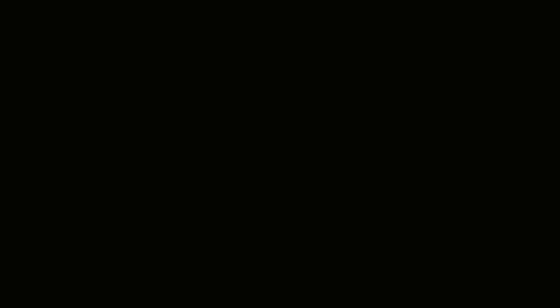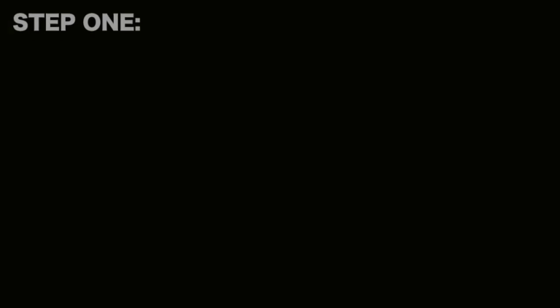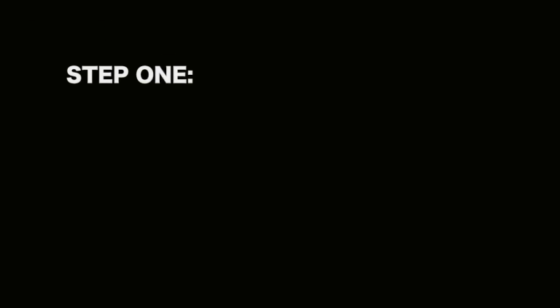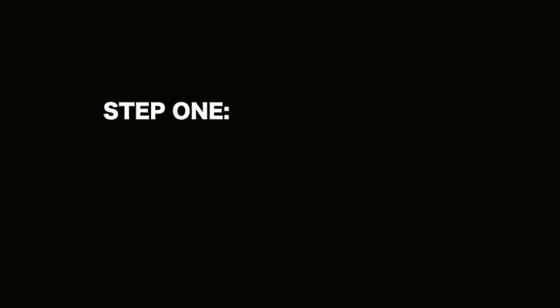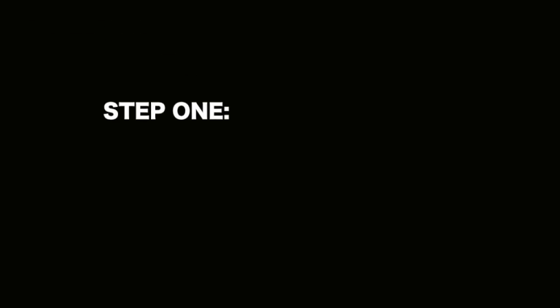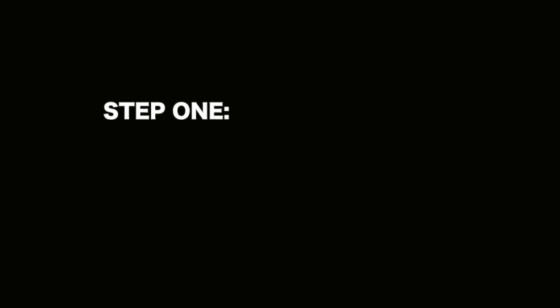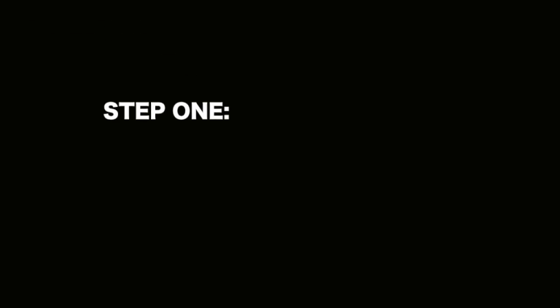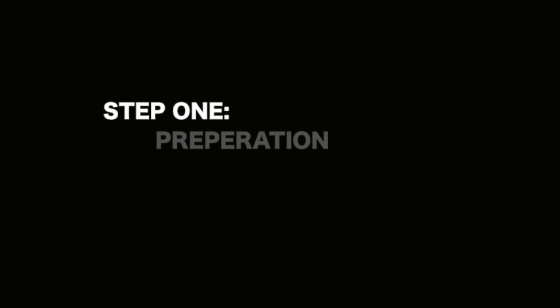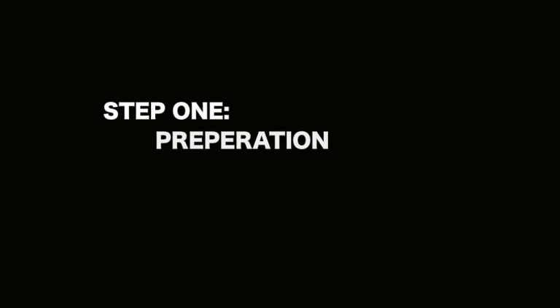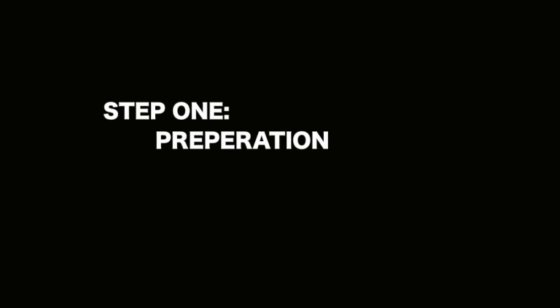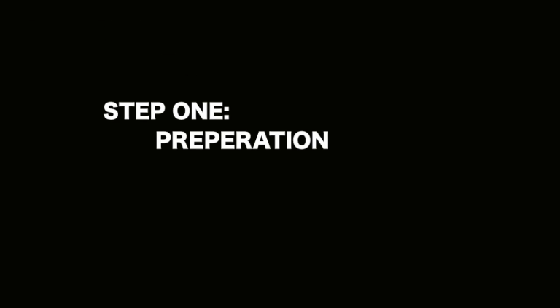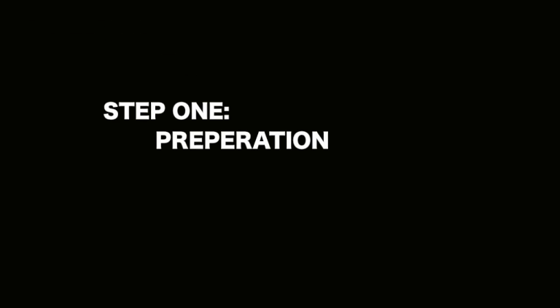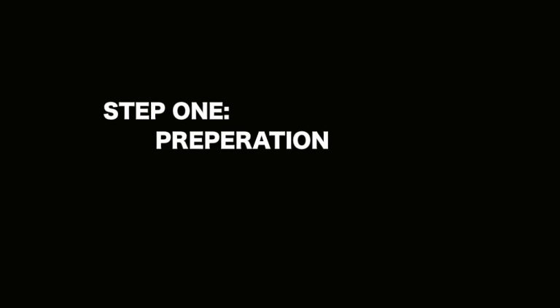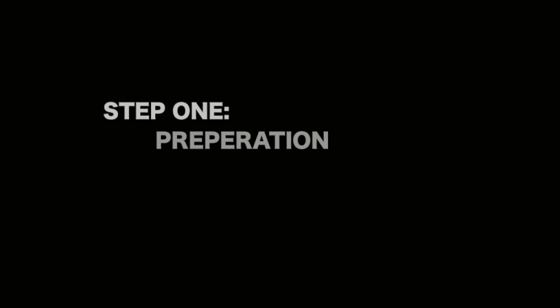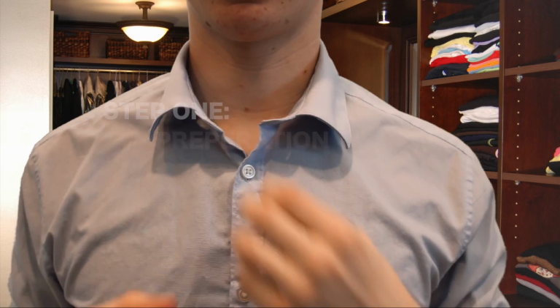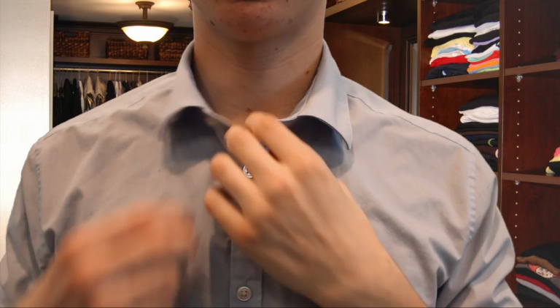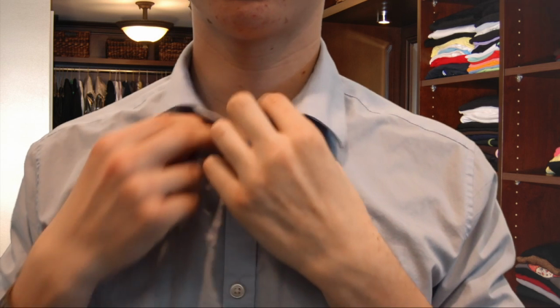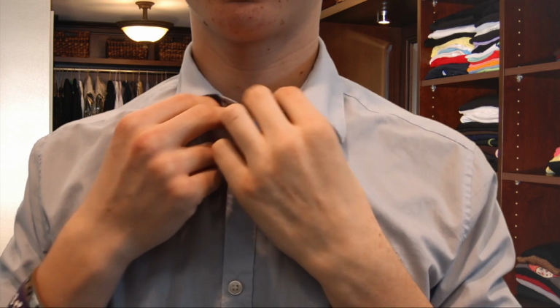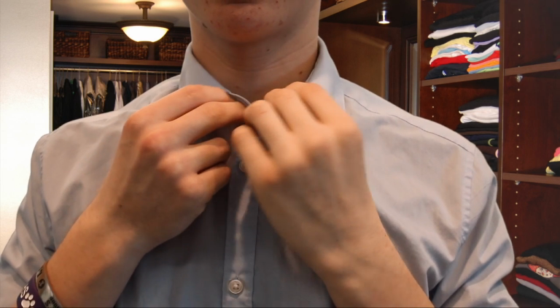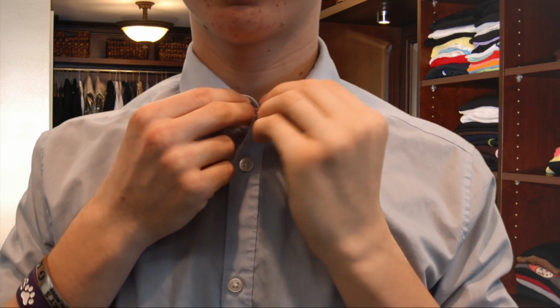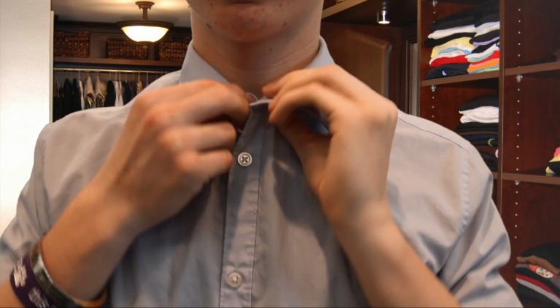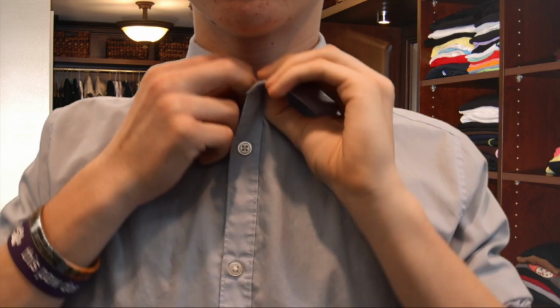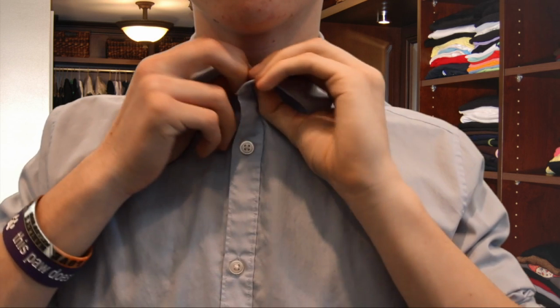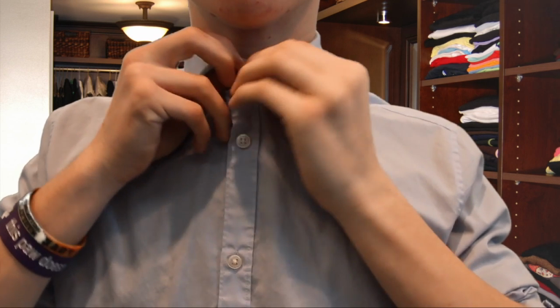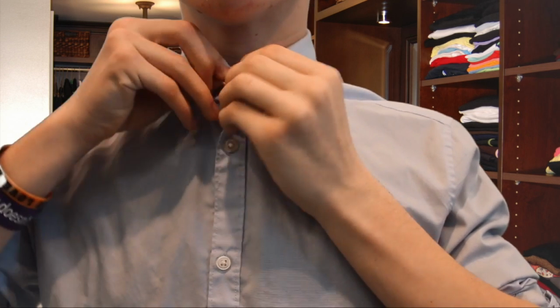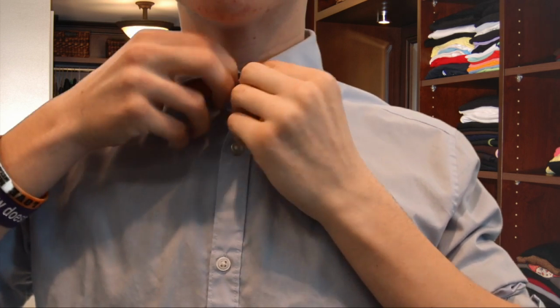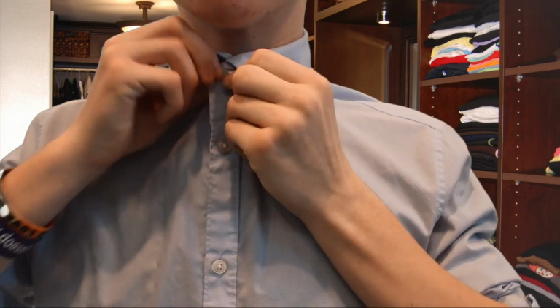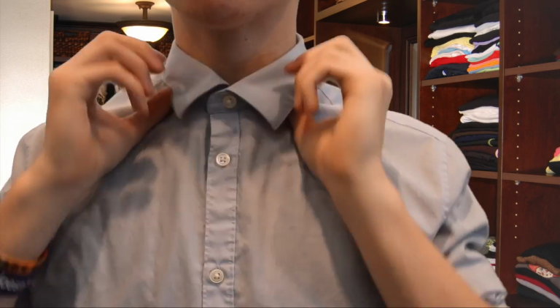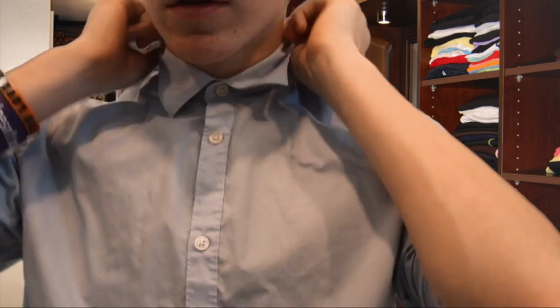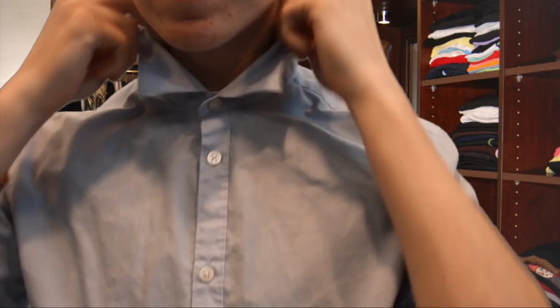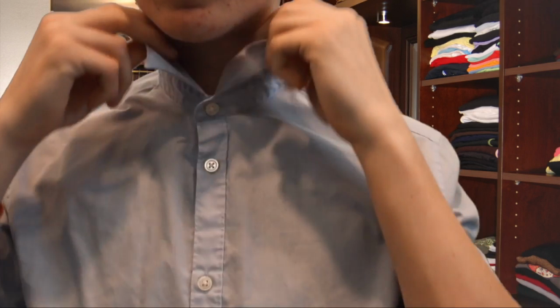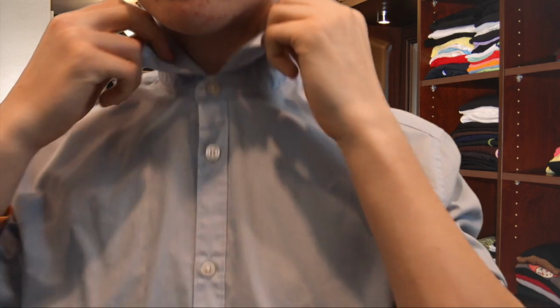Step one, preparation. Turn up the collar of your shirt and button the top button.